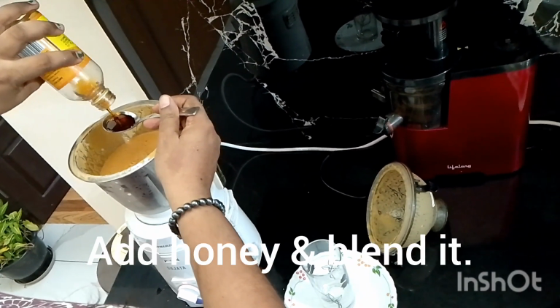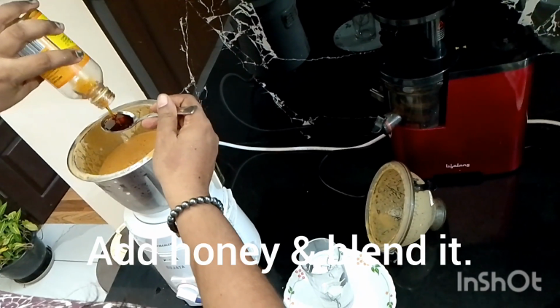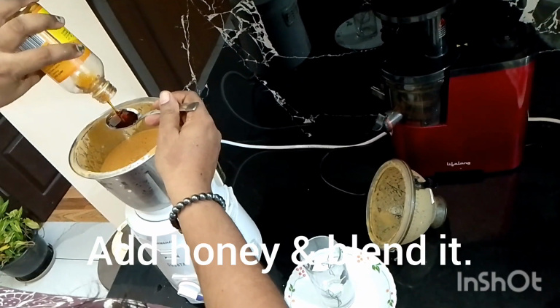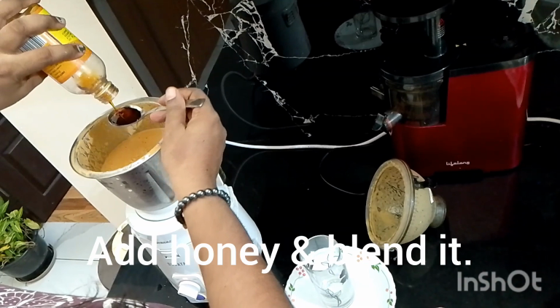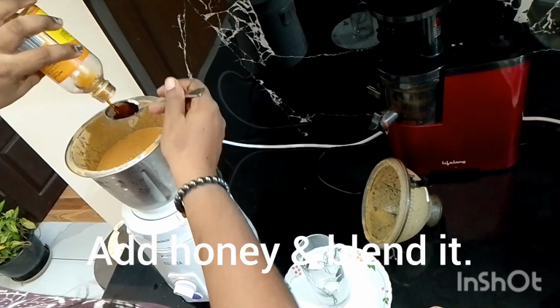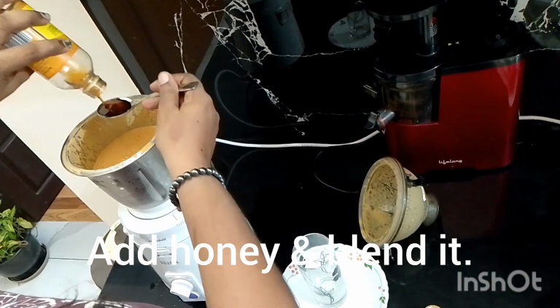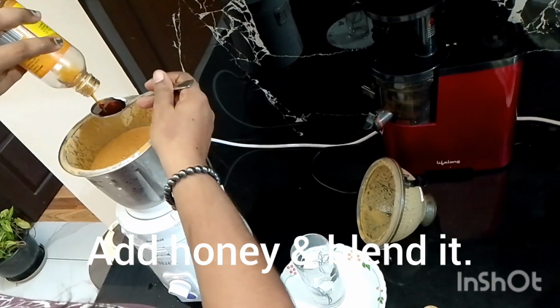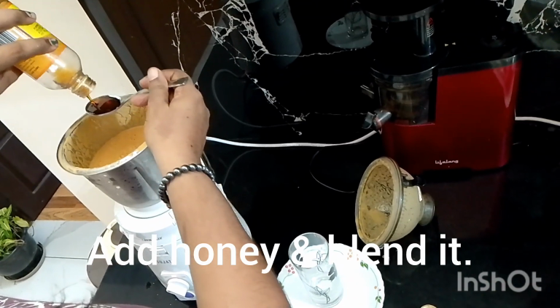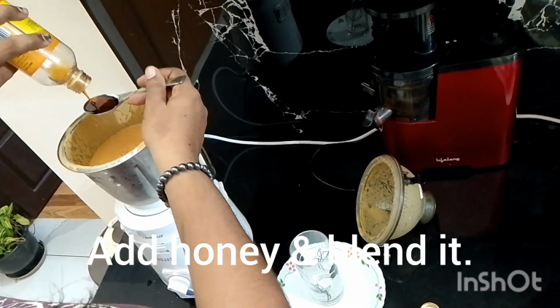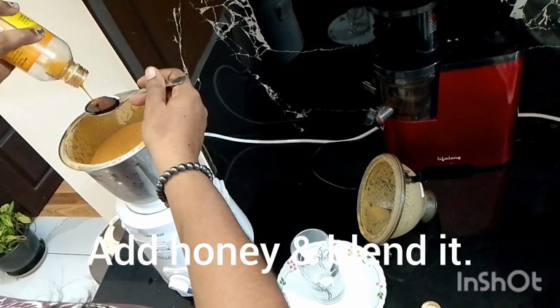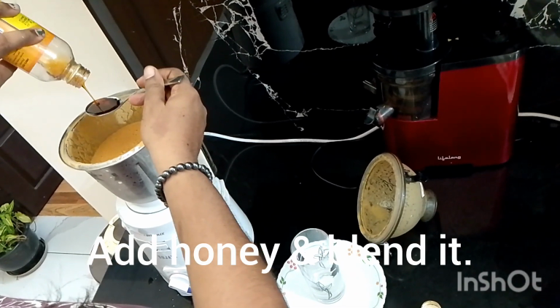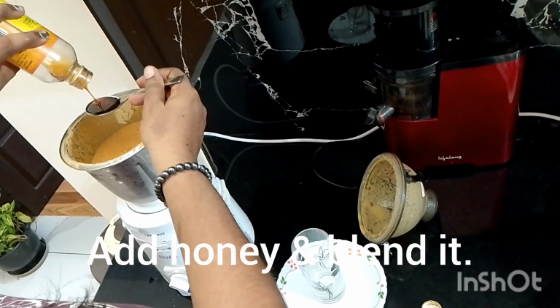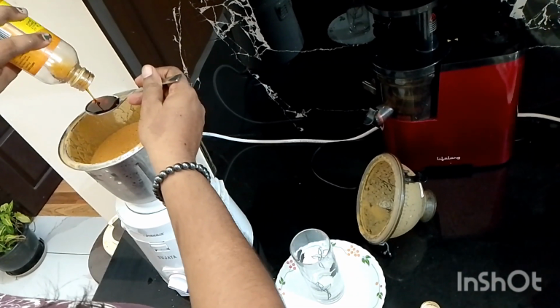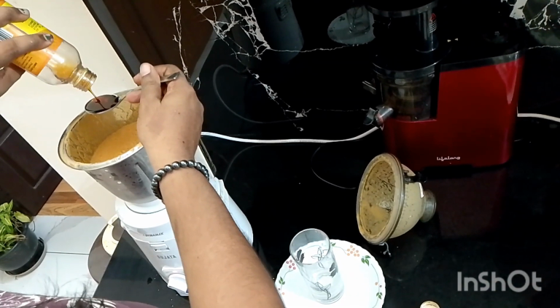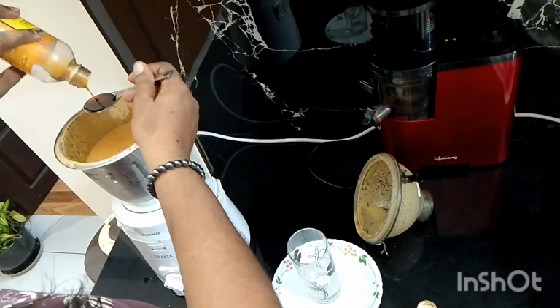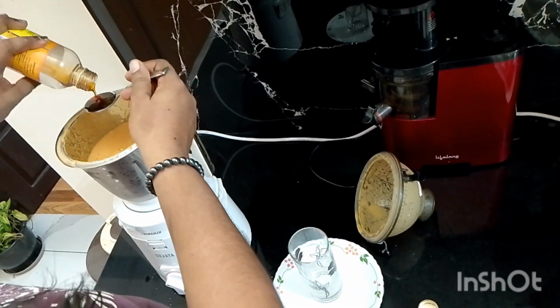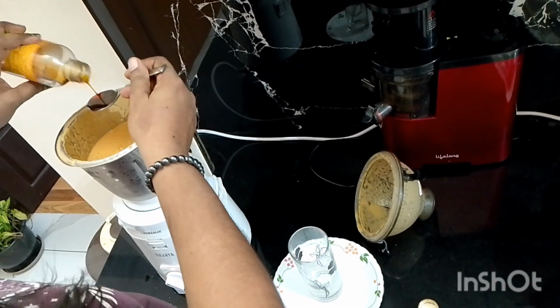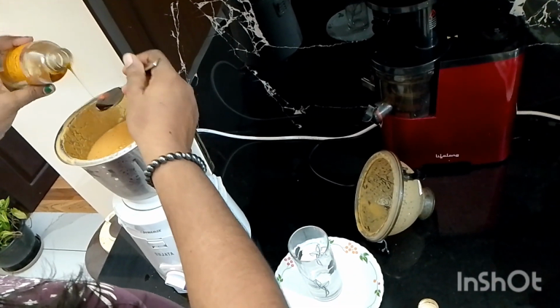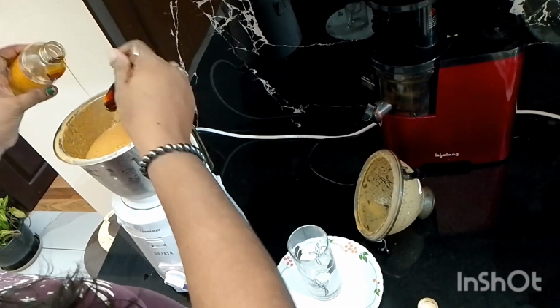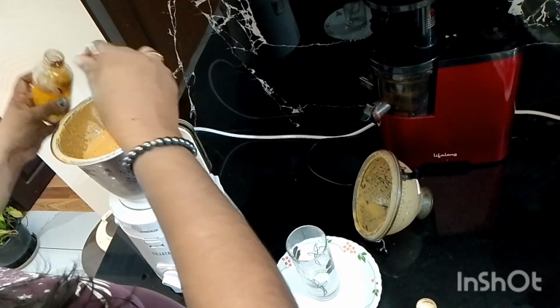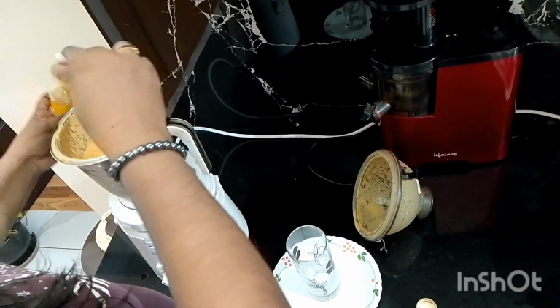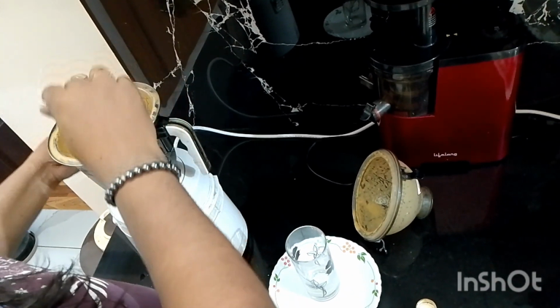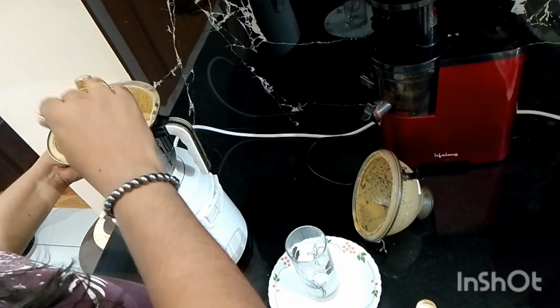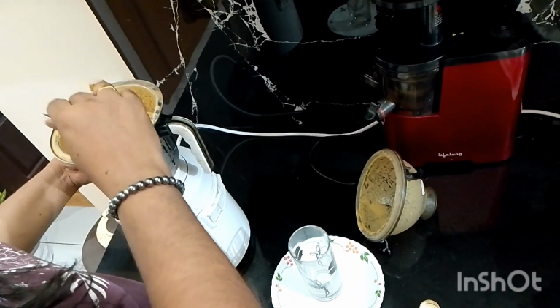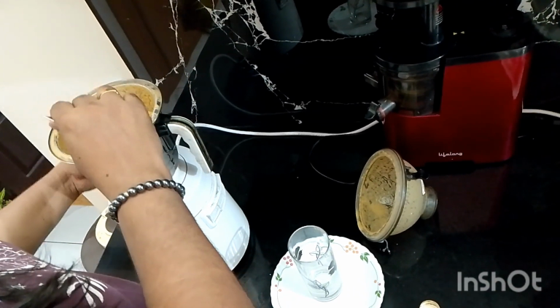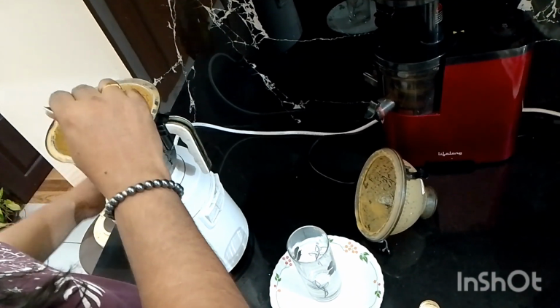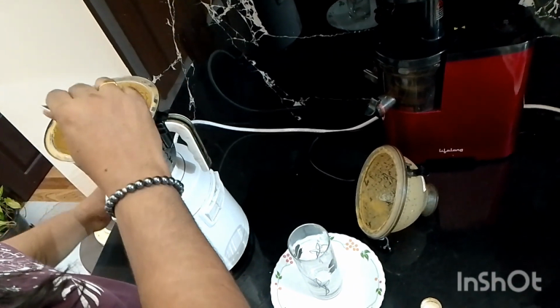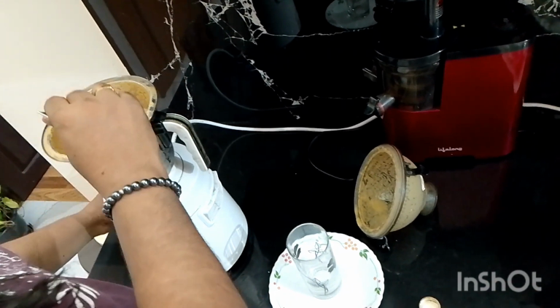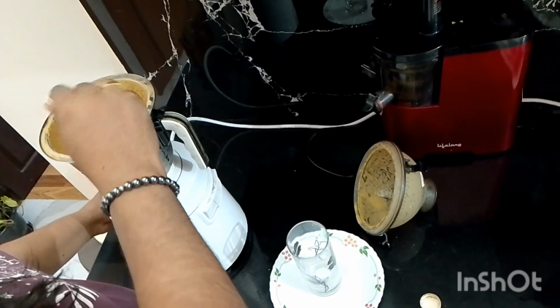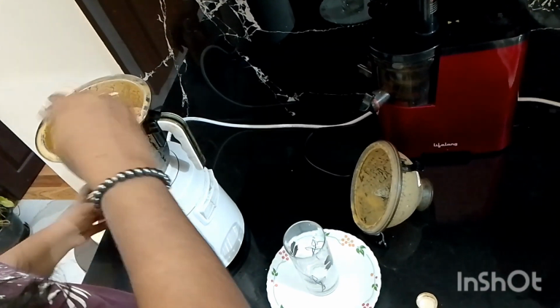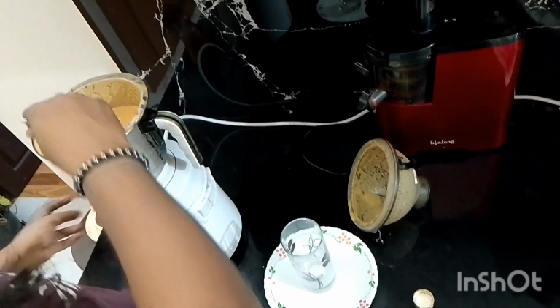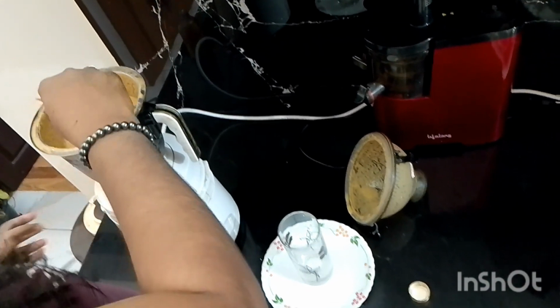Honey — you can add according to your requirement — and blend it again properly.